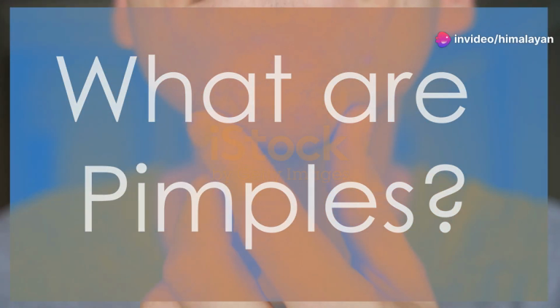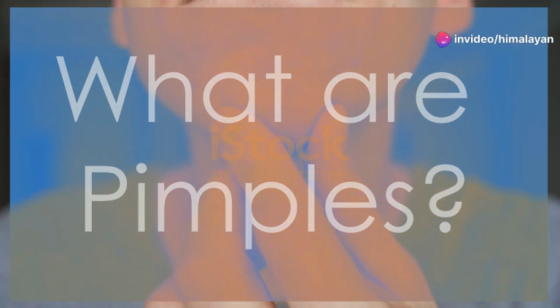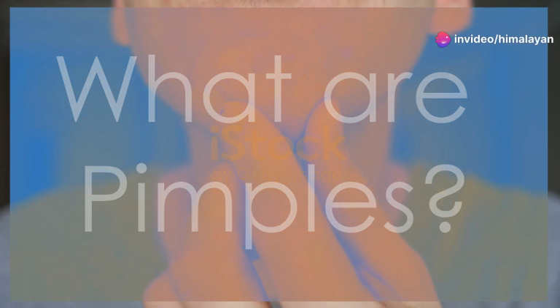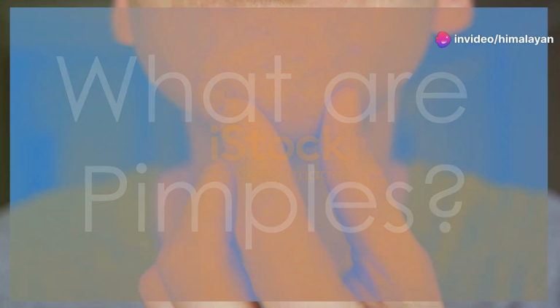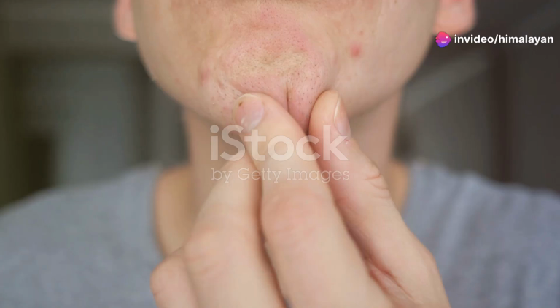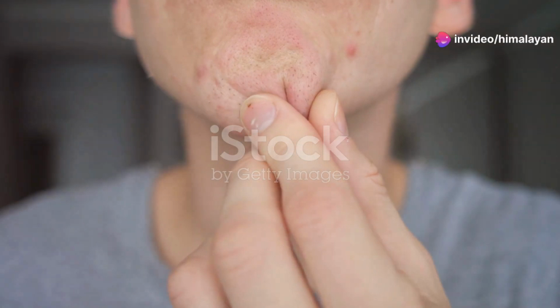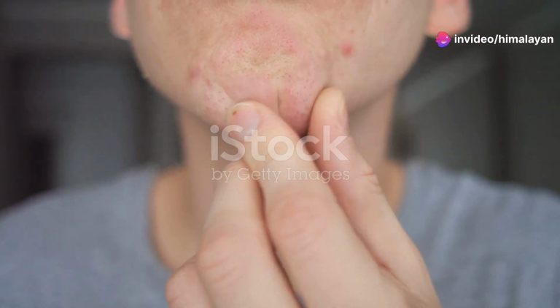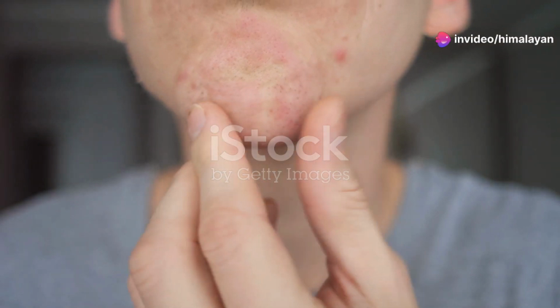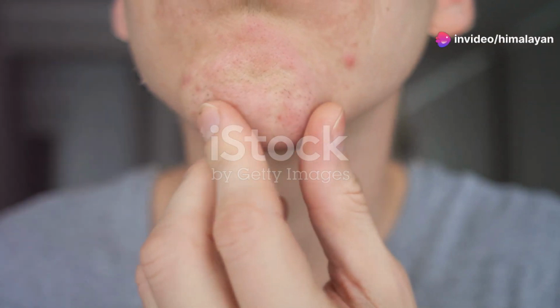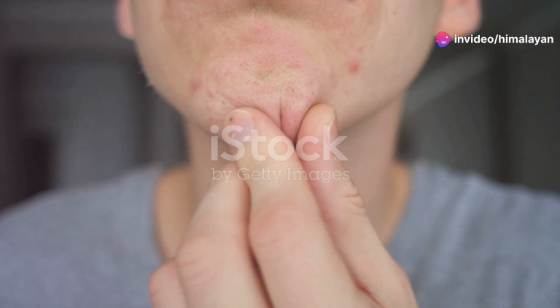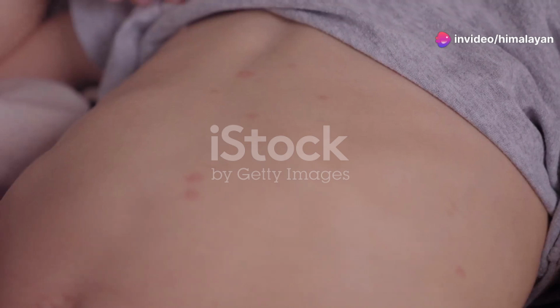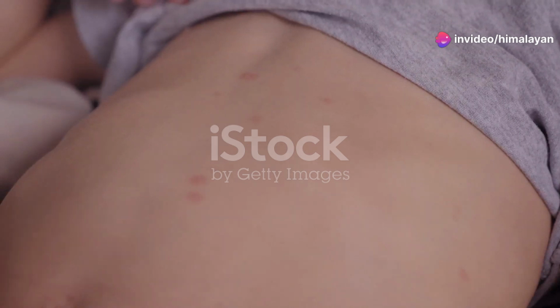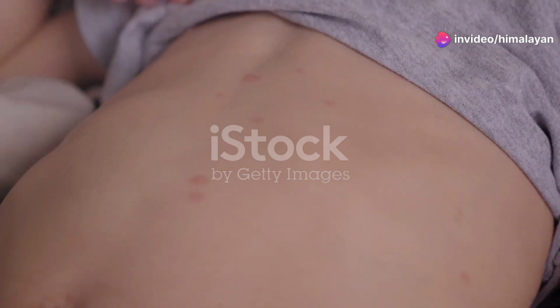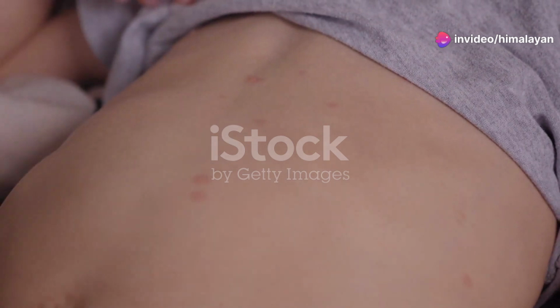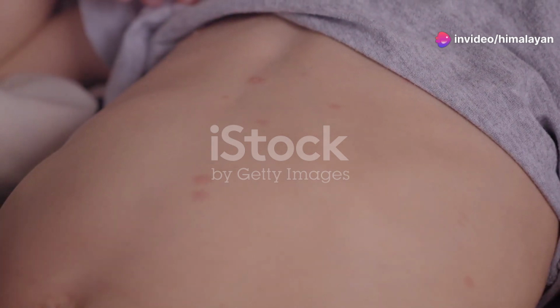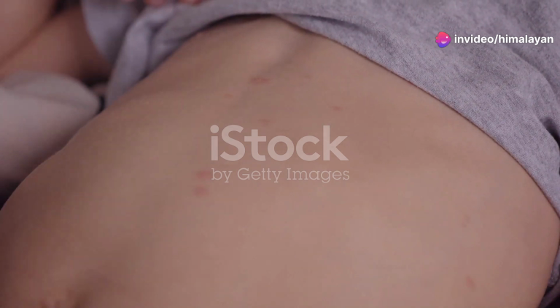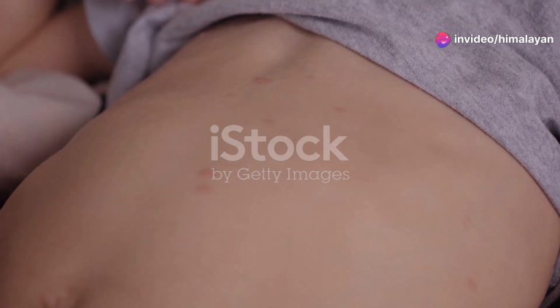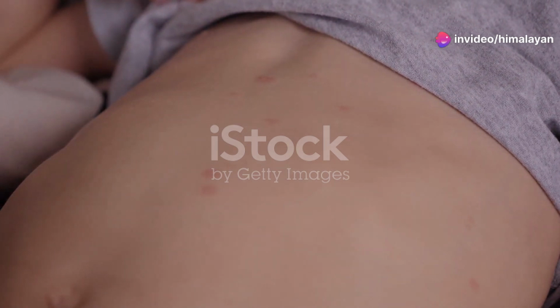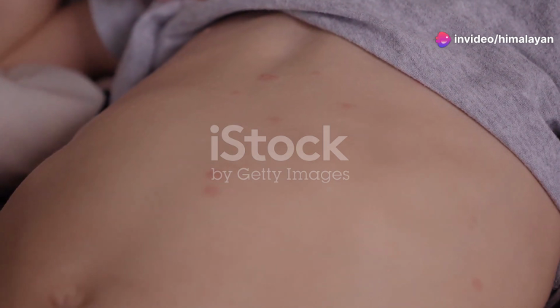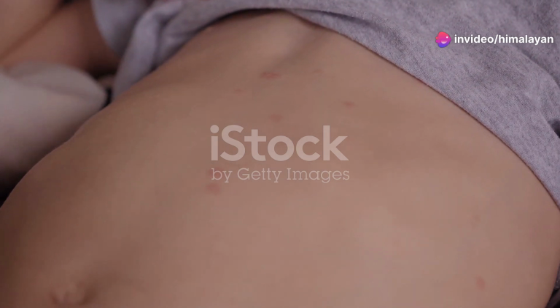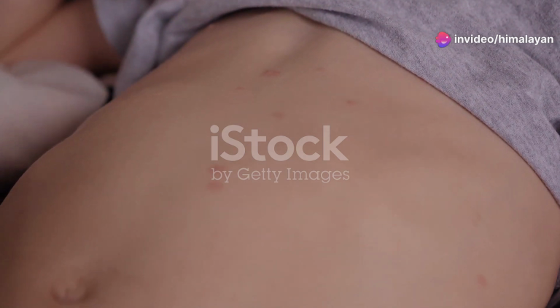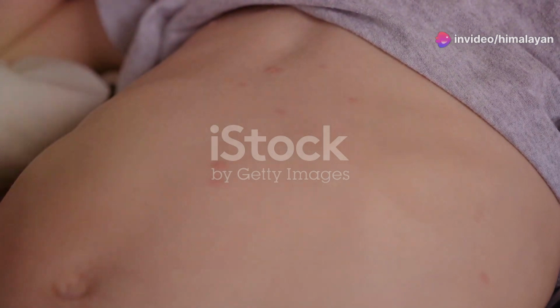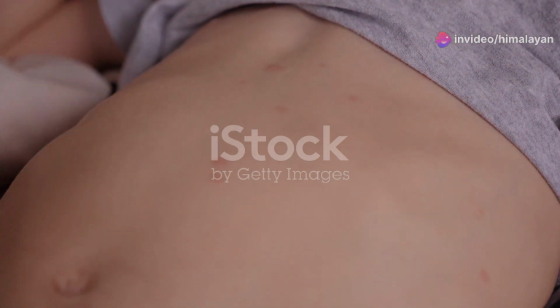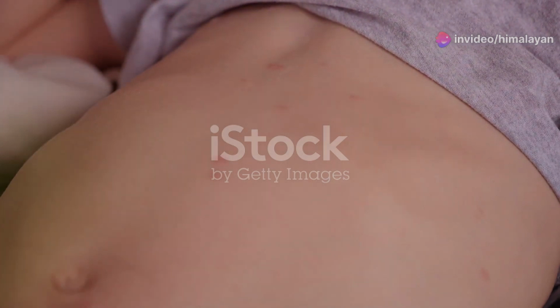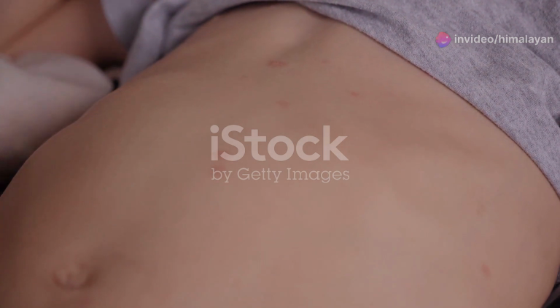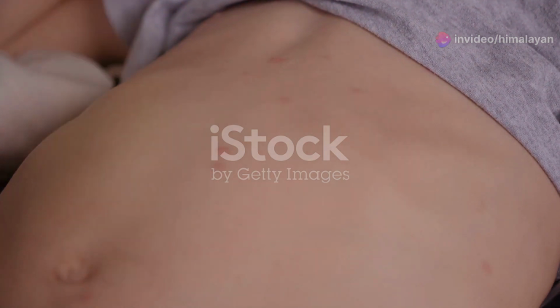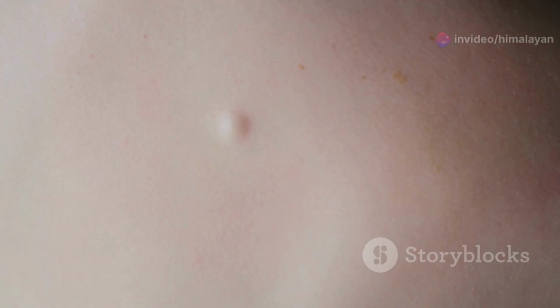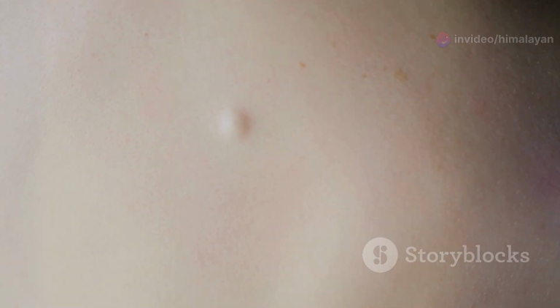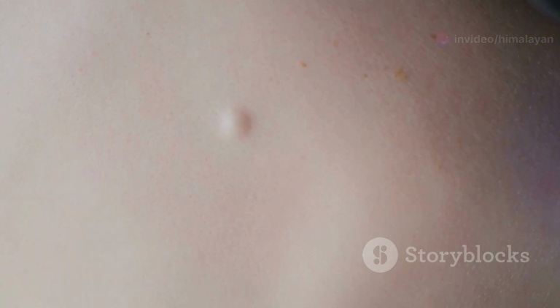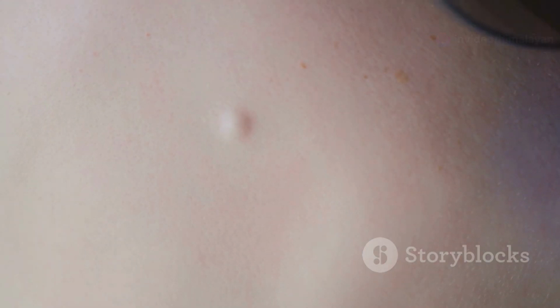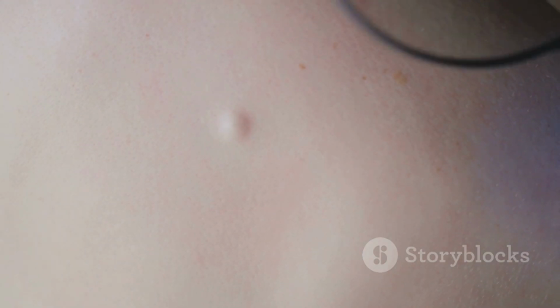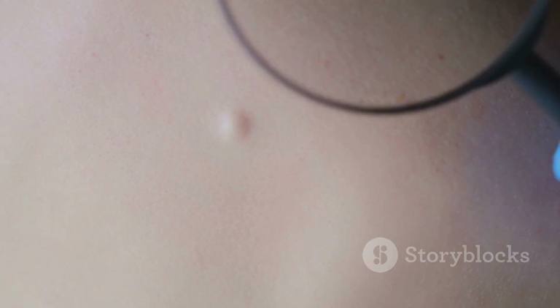Pimples! We've all been there. Those pesky red bumps that seem to pop up at the worst times. But what exactly are they?